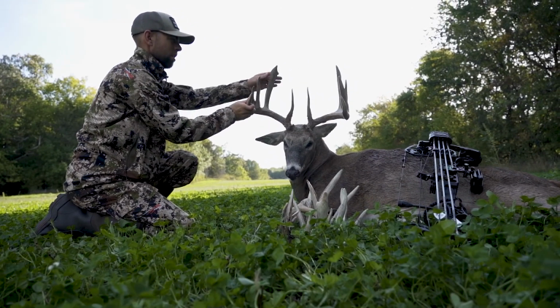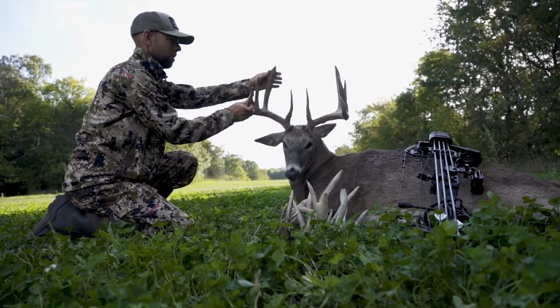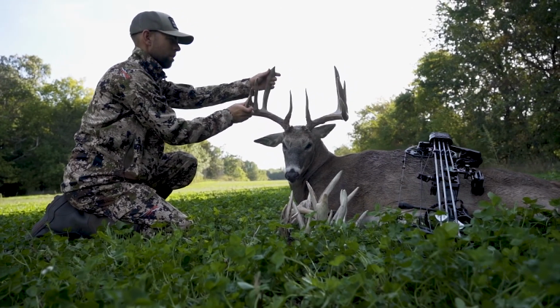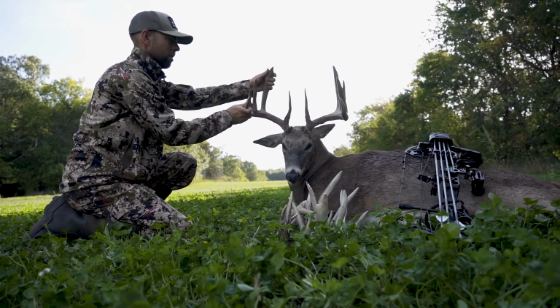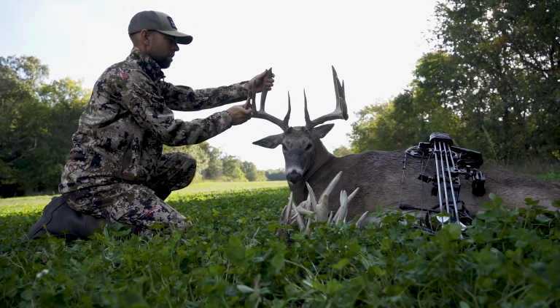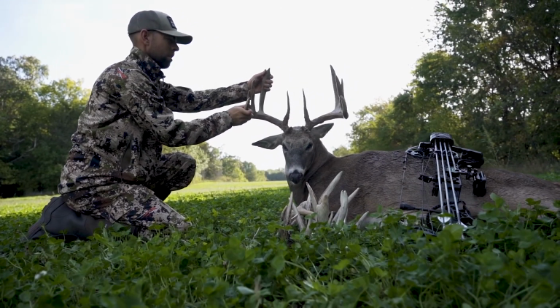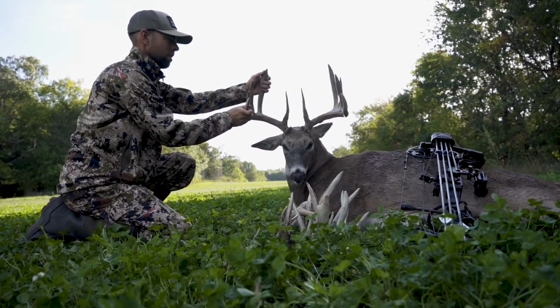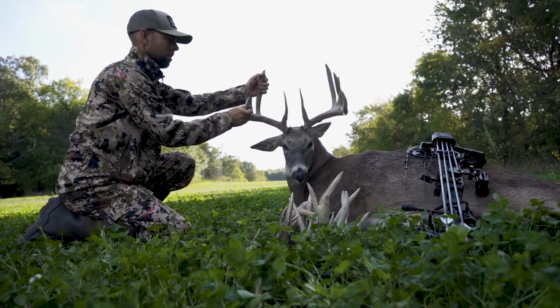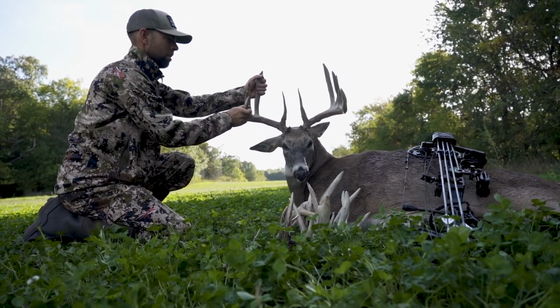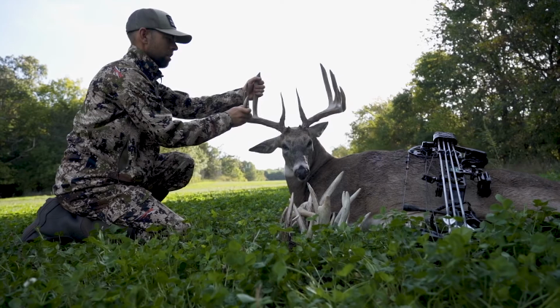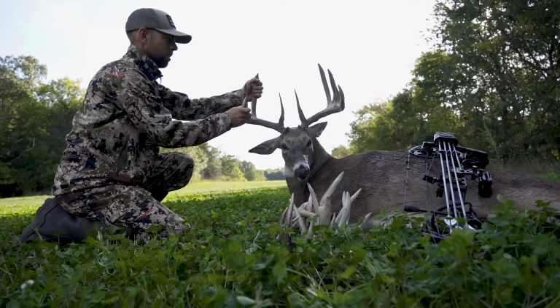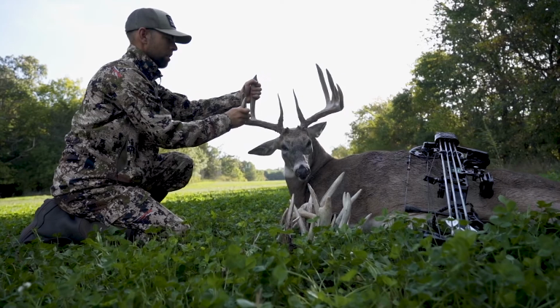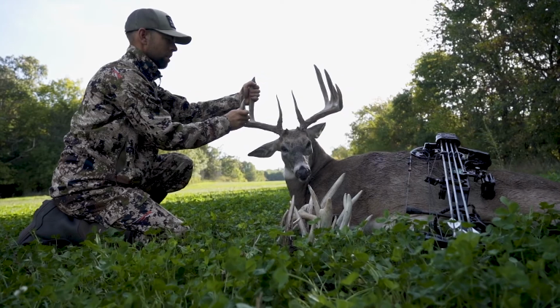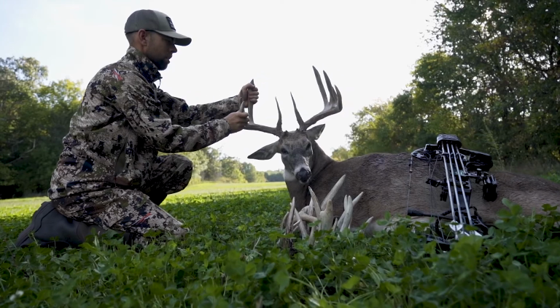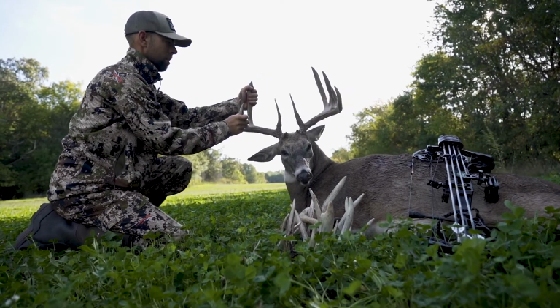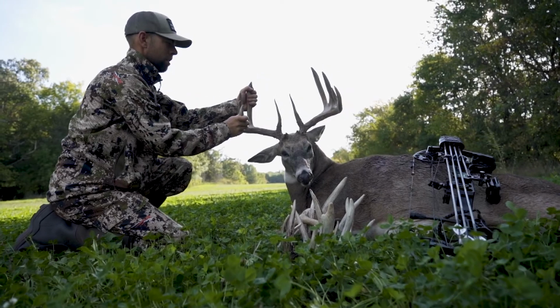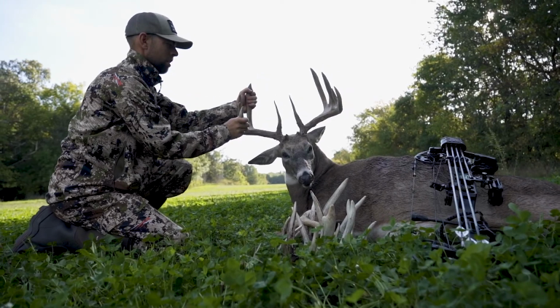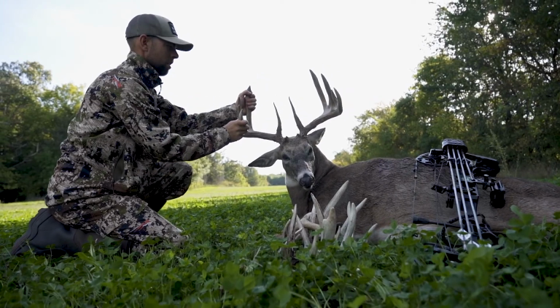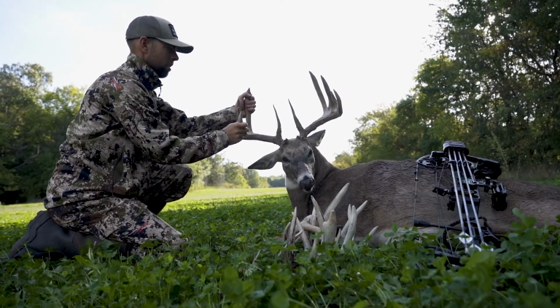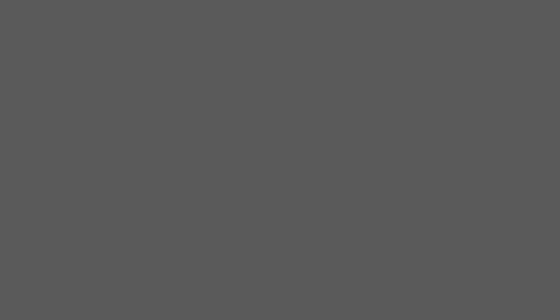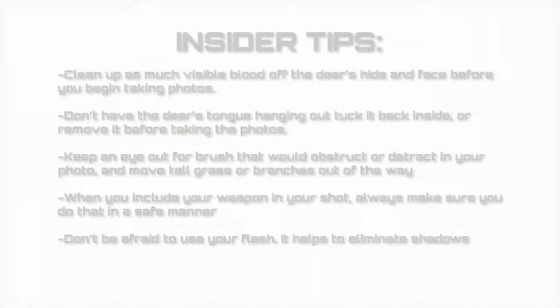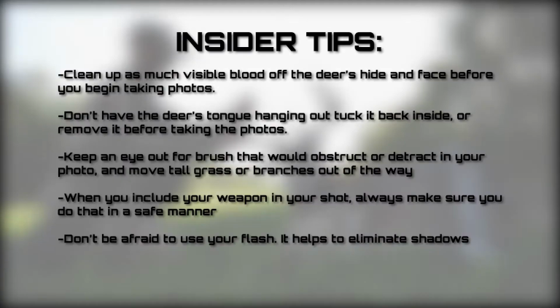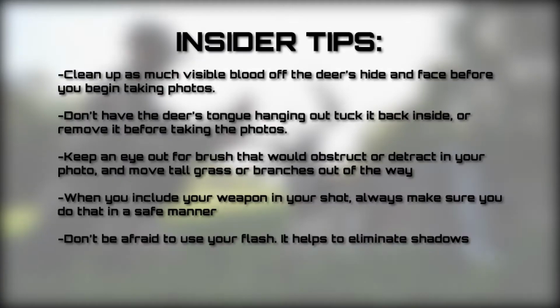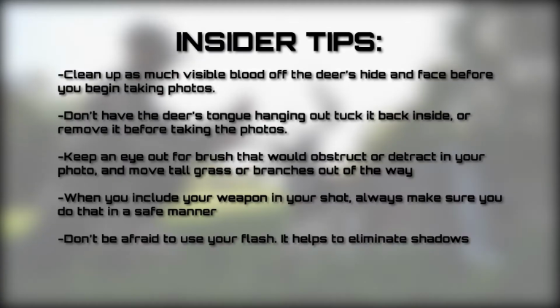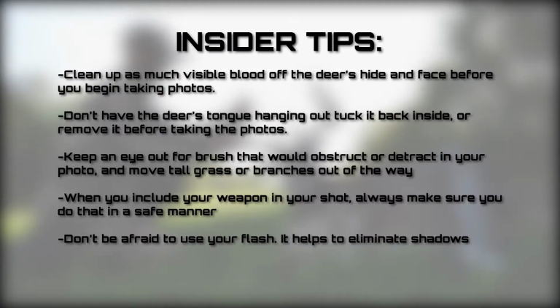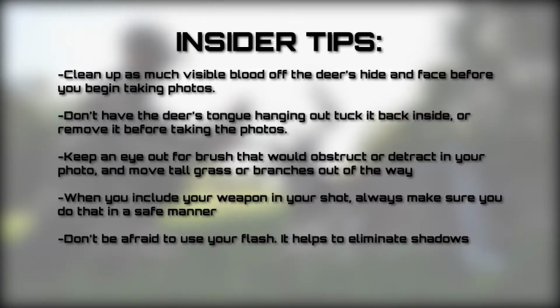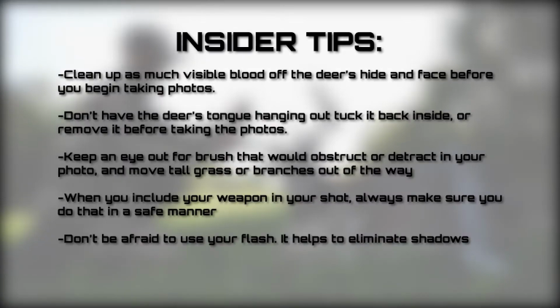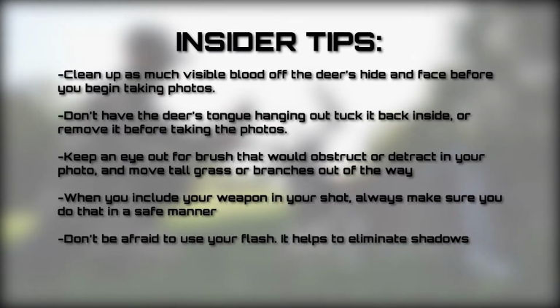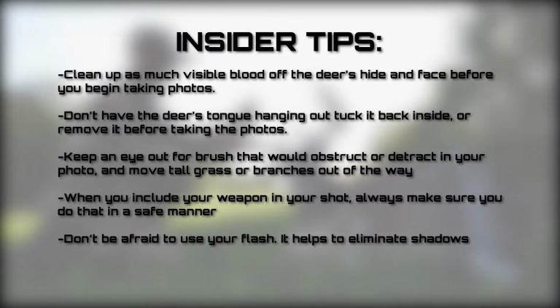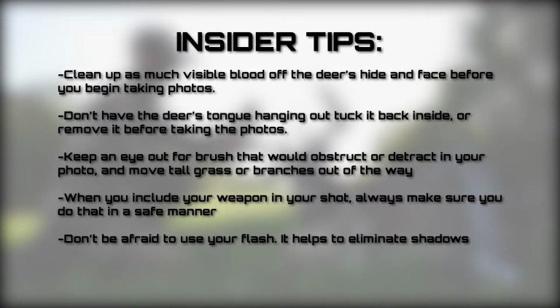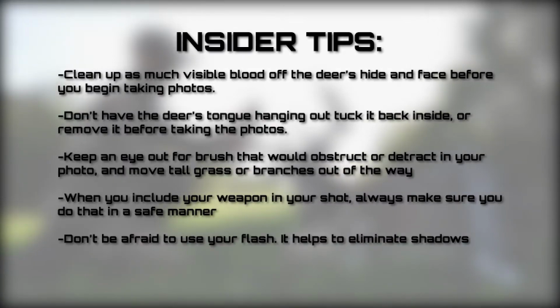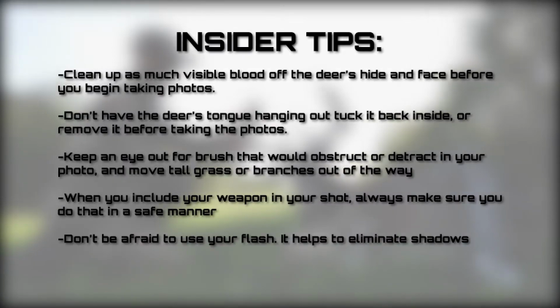The big thing is to sit the deer on its belly. The back legs are spread and the front legs are underneath for the best photos.